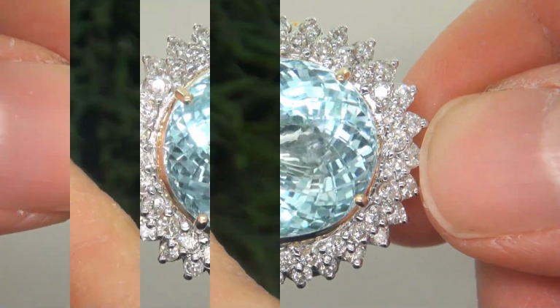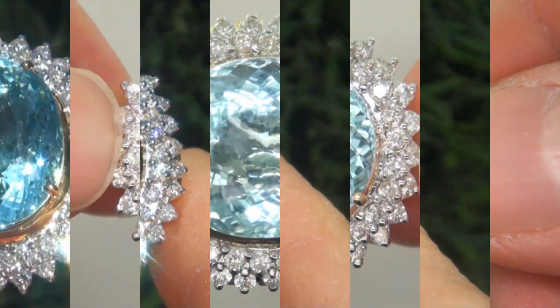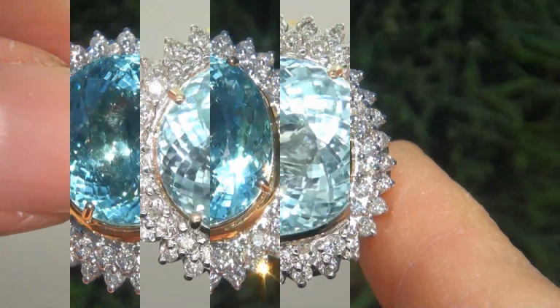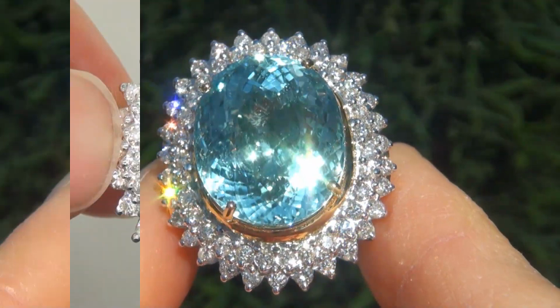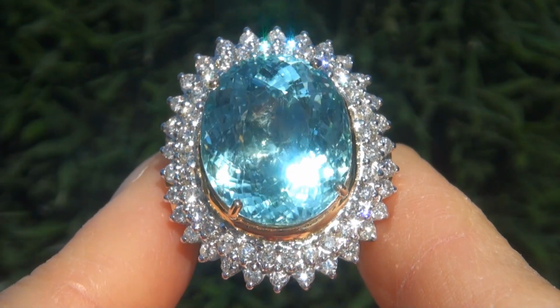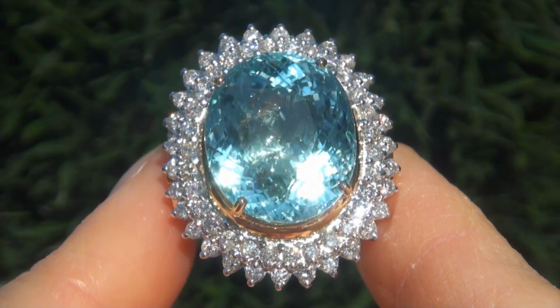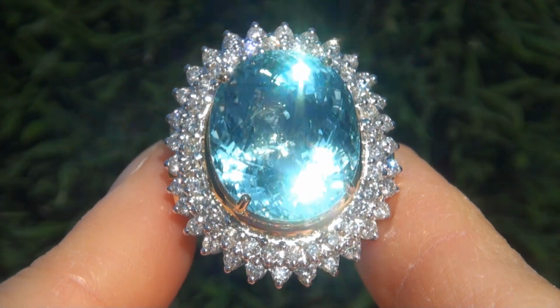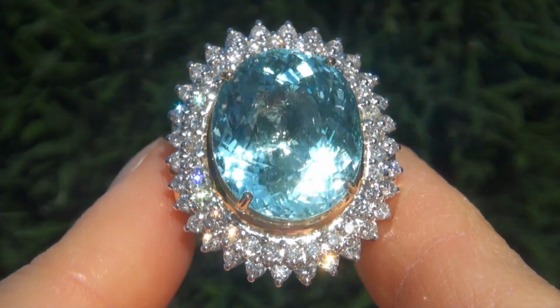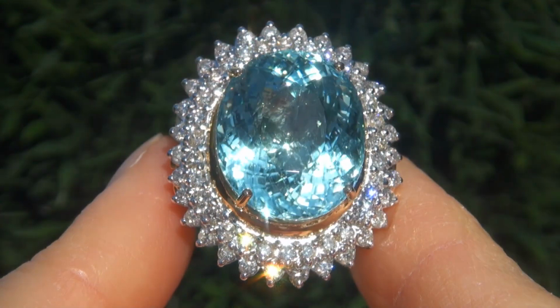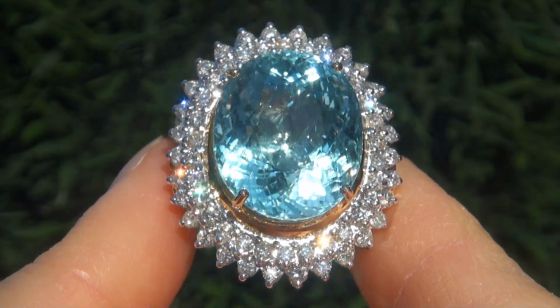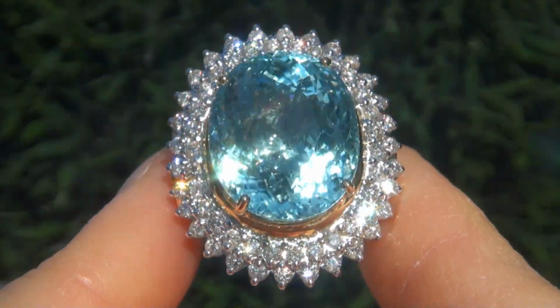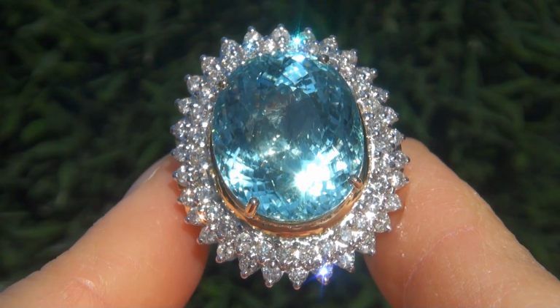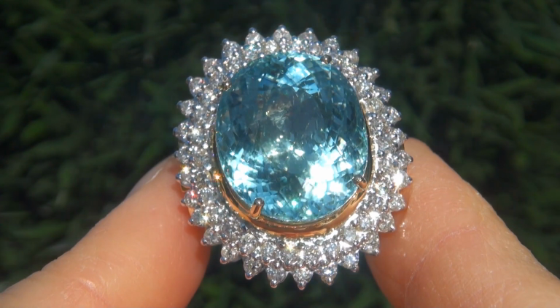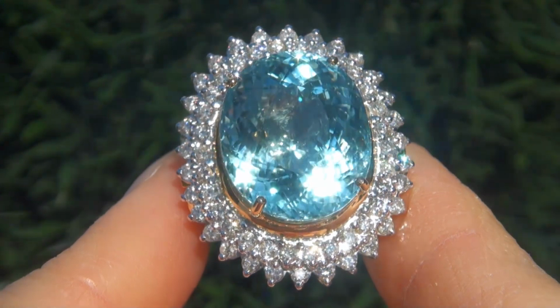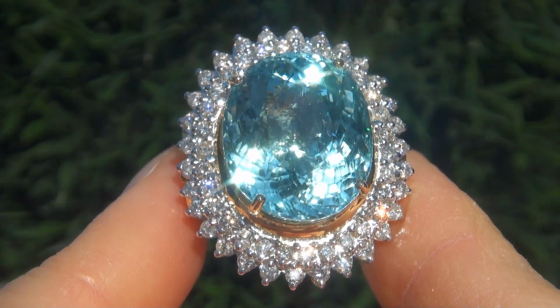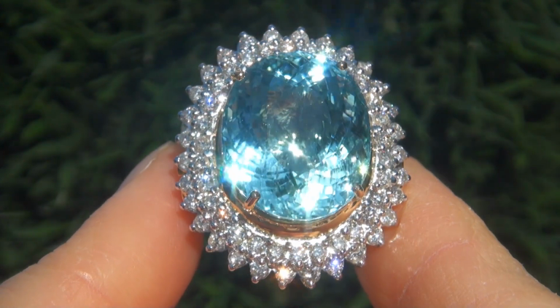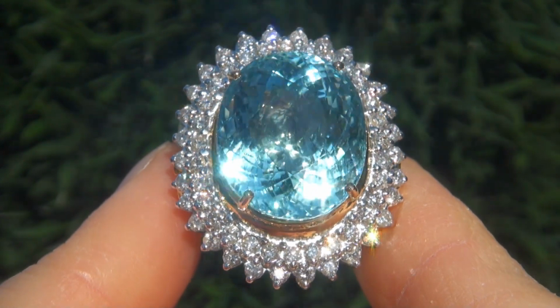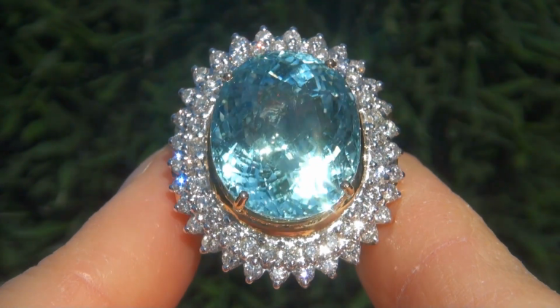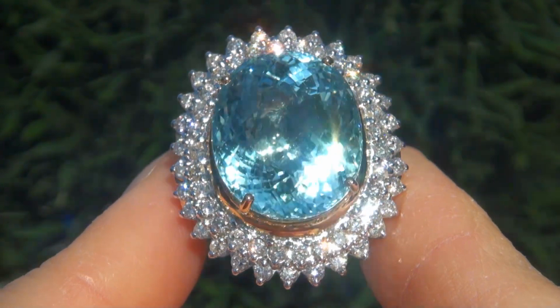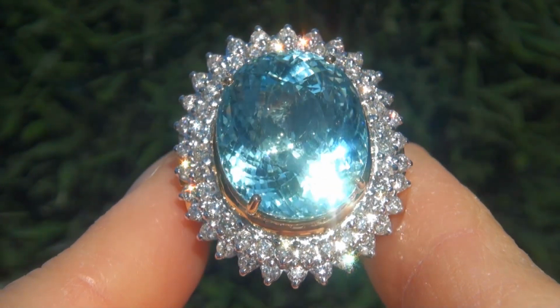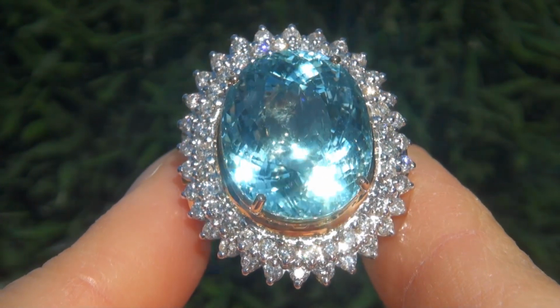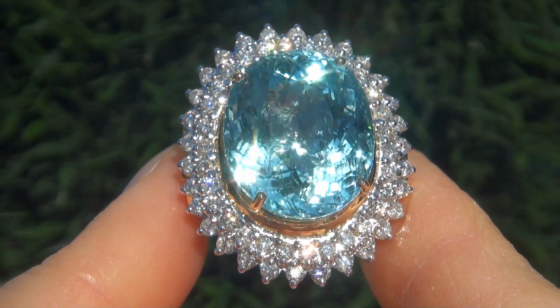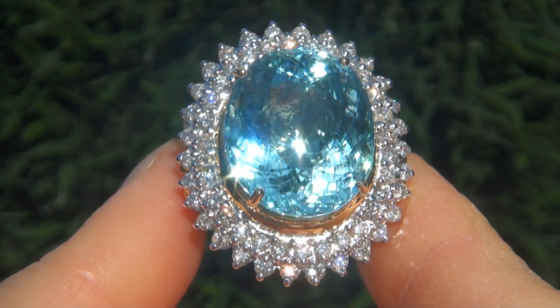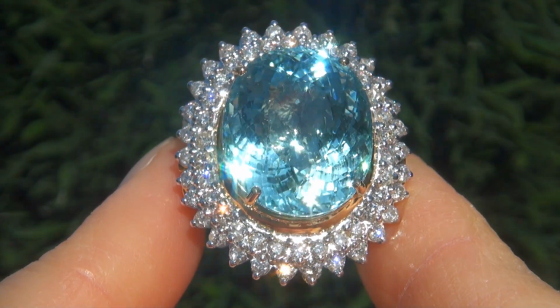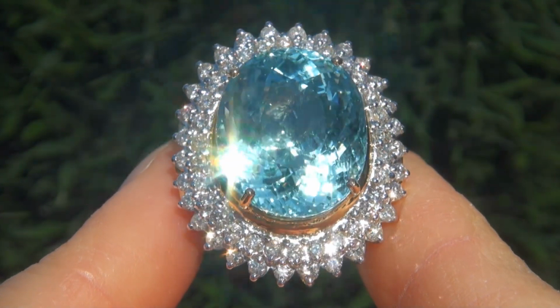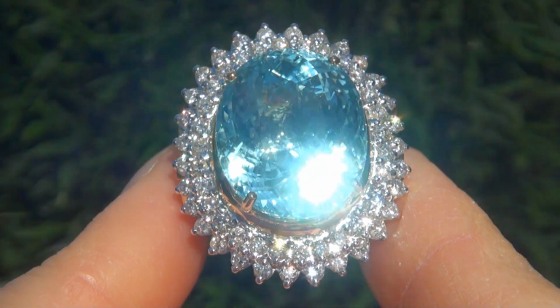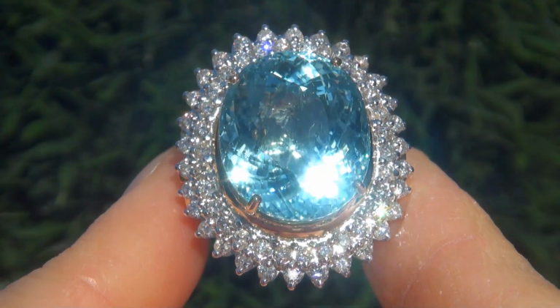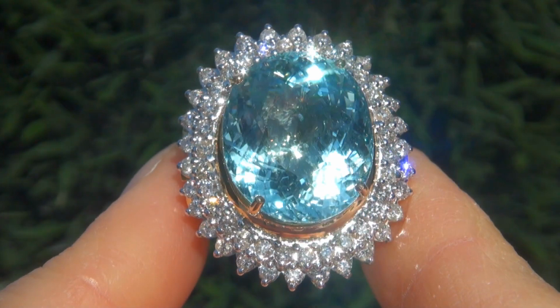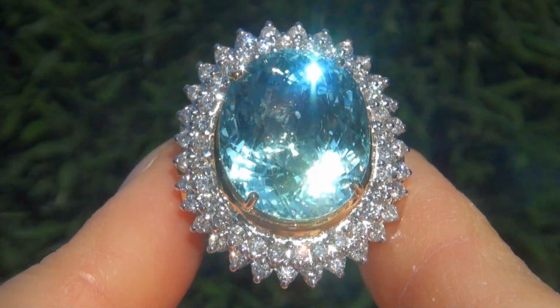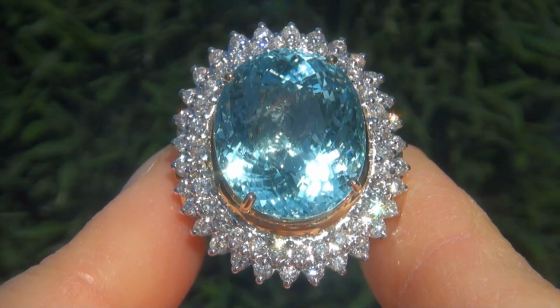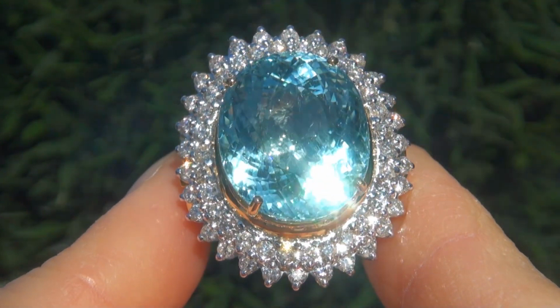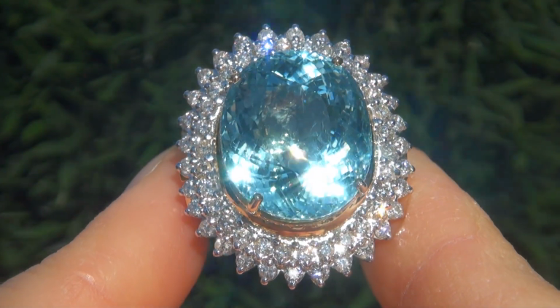As you can imagine, our consignor paid an absolute fortune and is hopeful to recover at least $35,000.